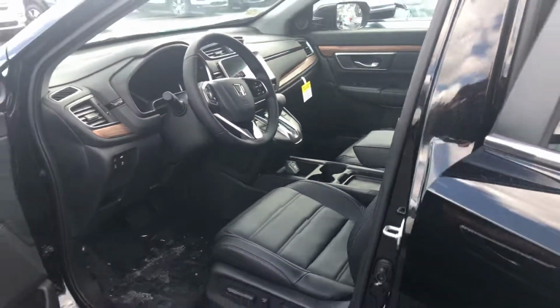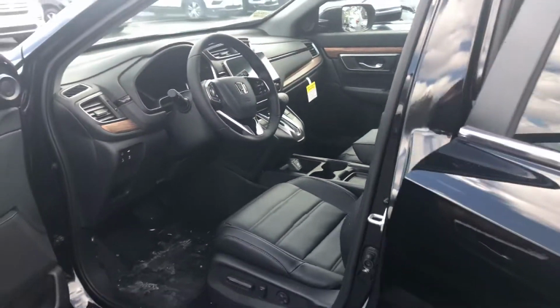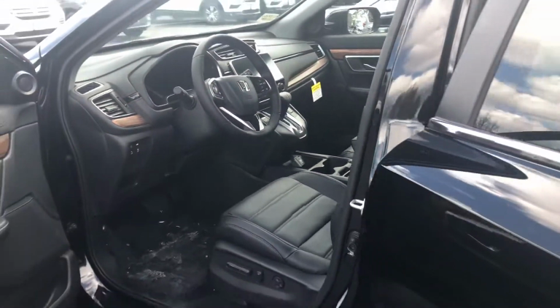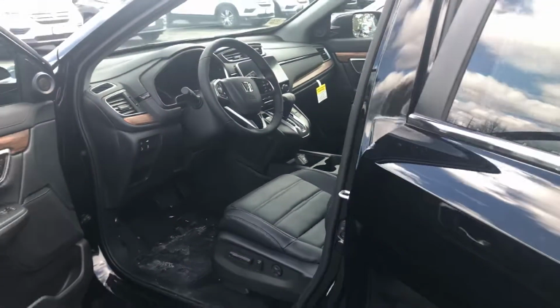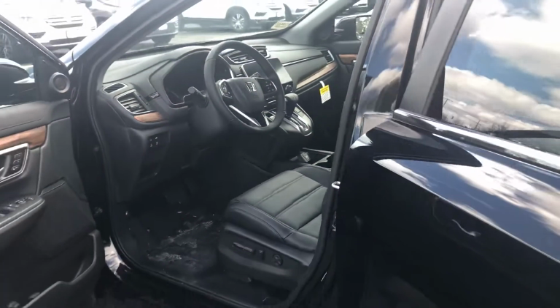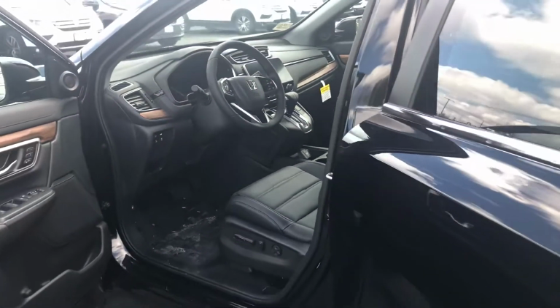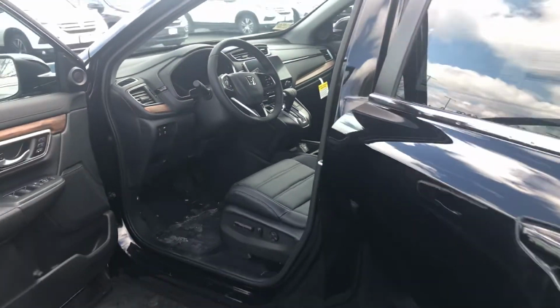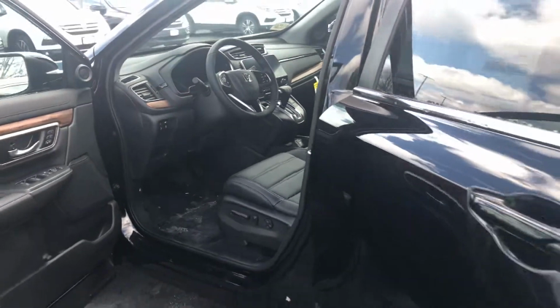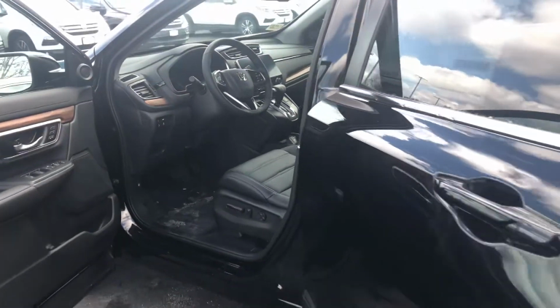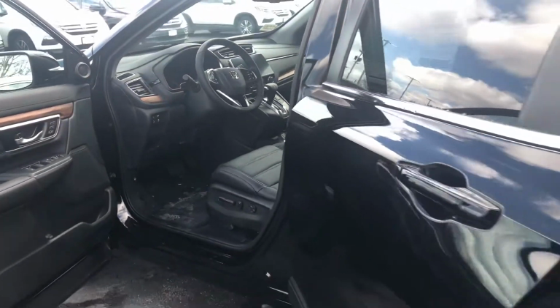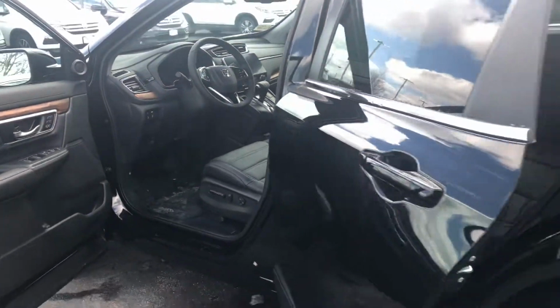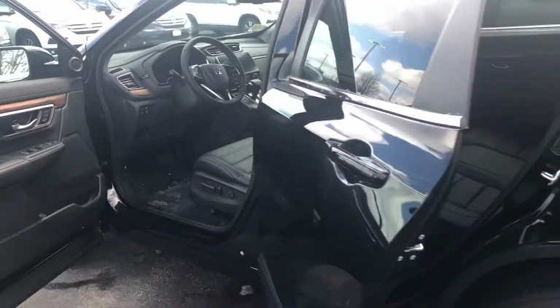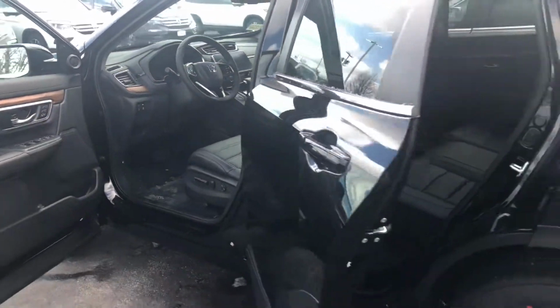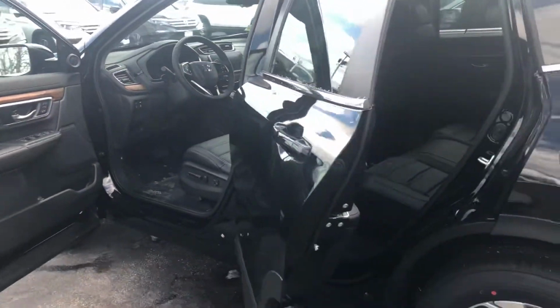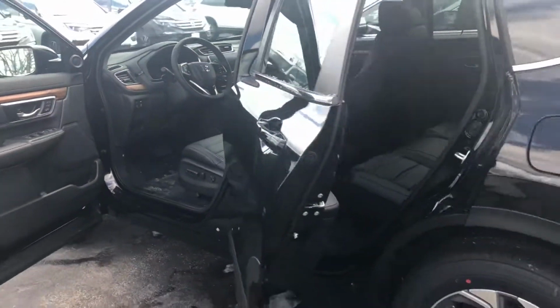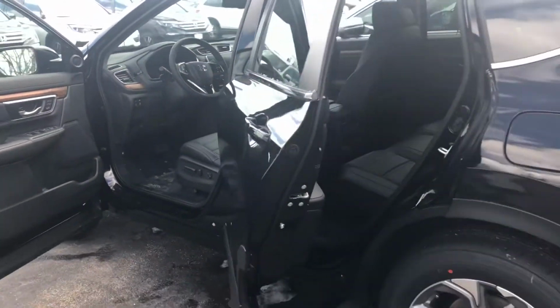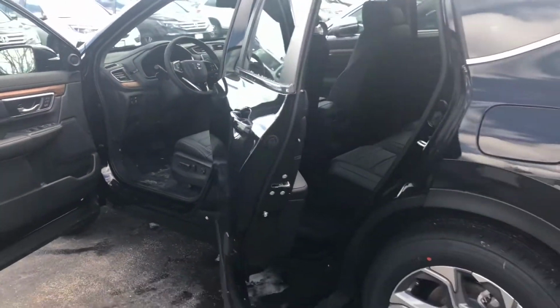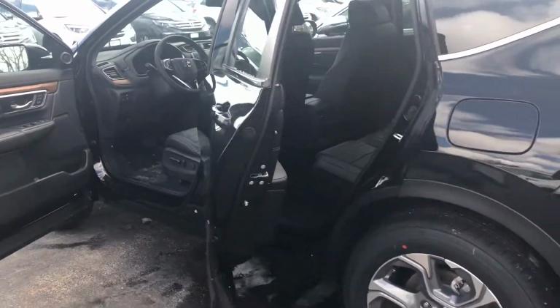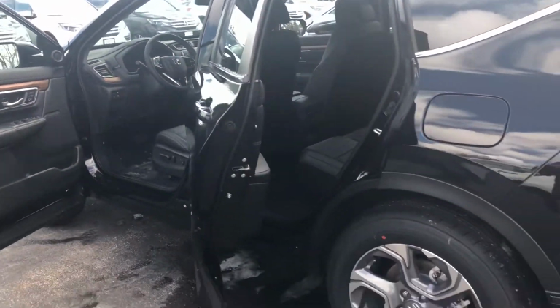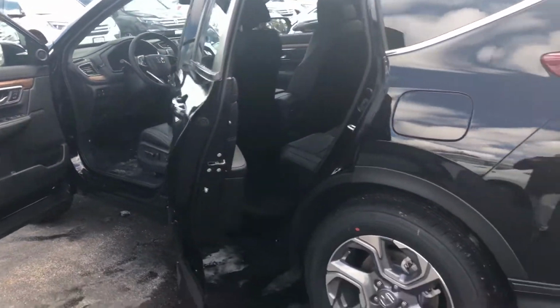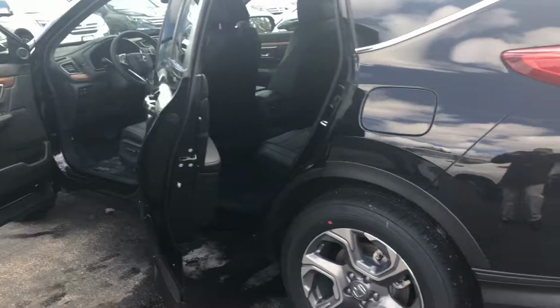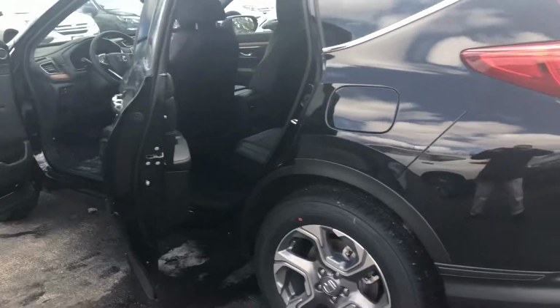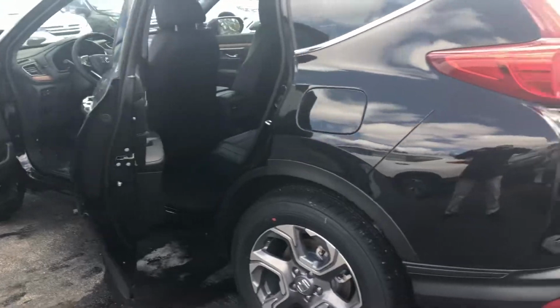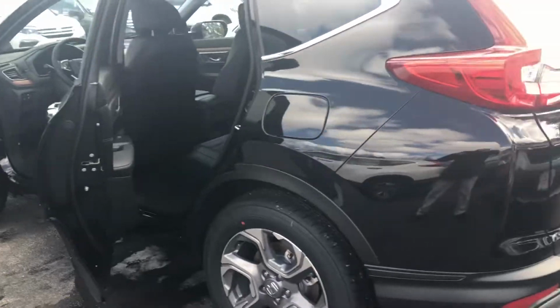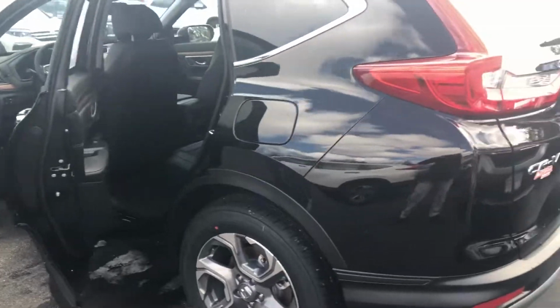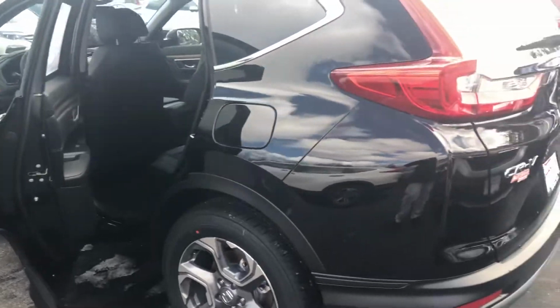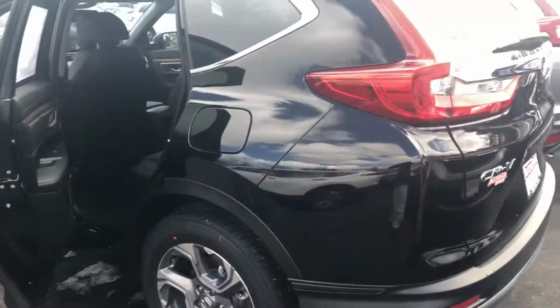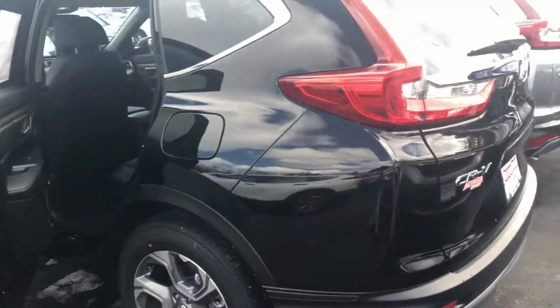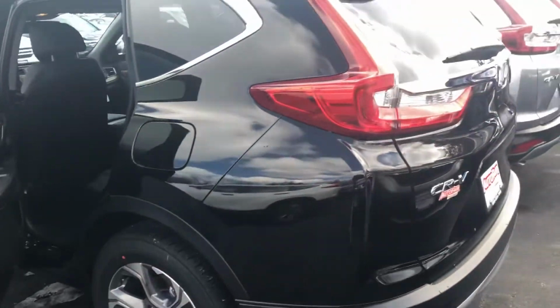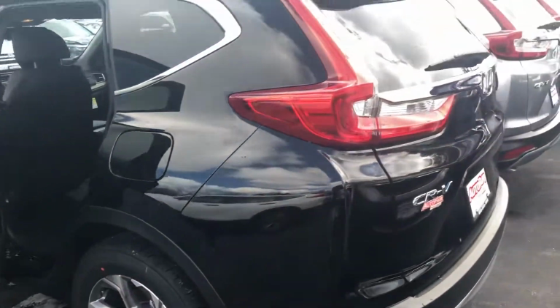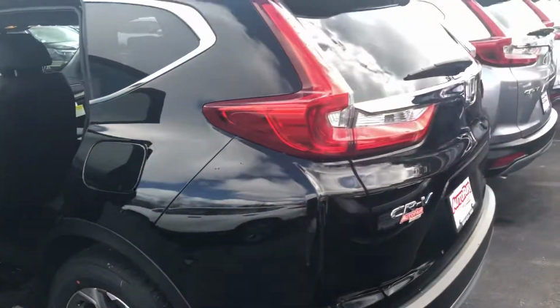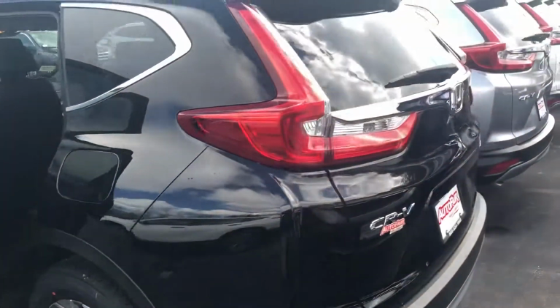And I am looking forward to demoing this vehicle for you in person. I hope to see you soon.